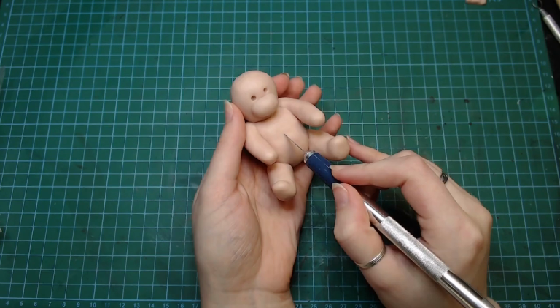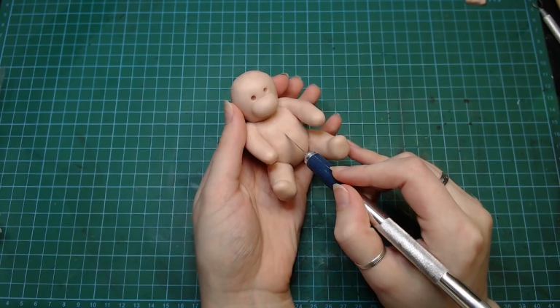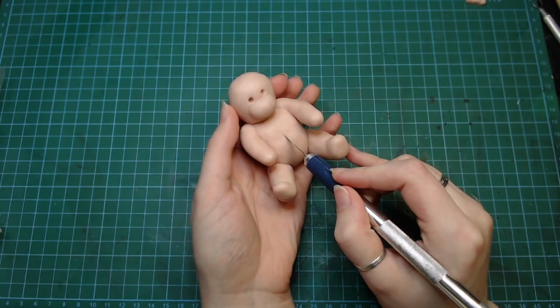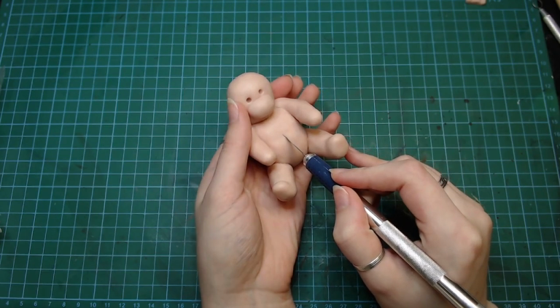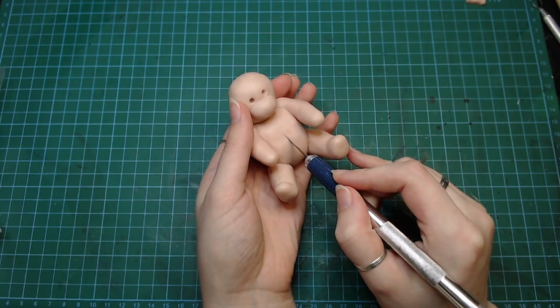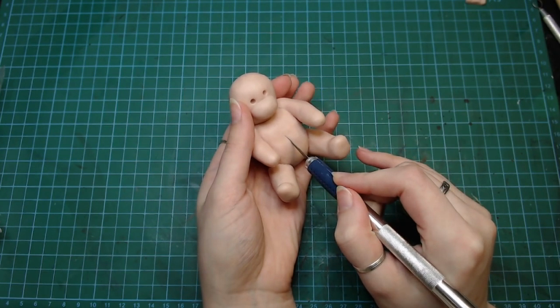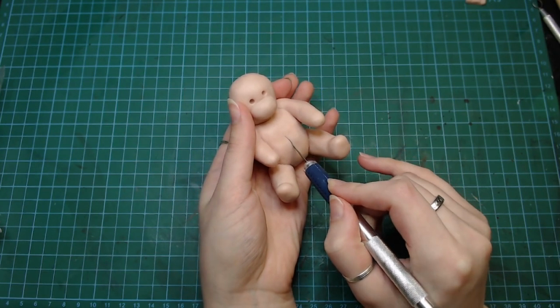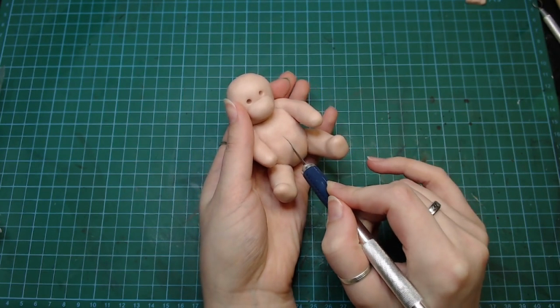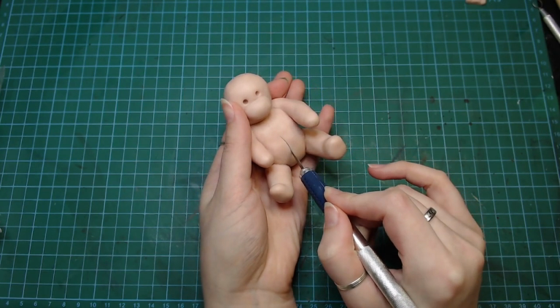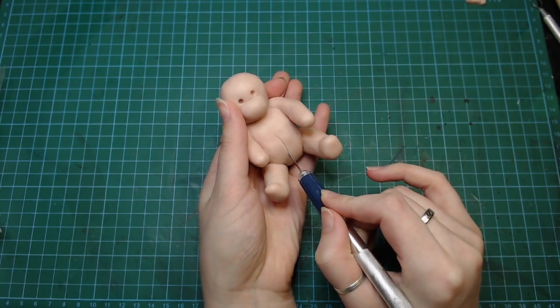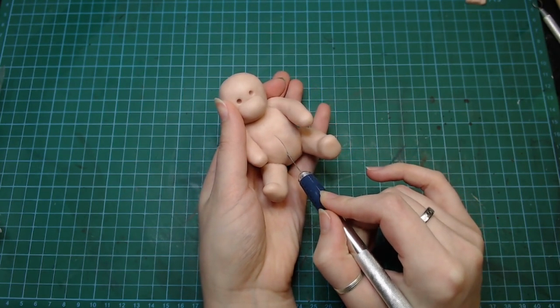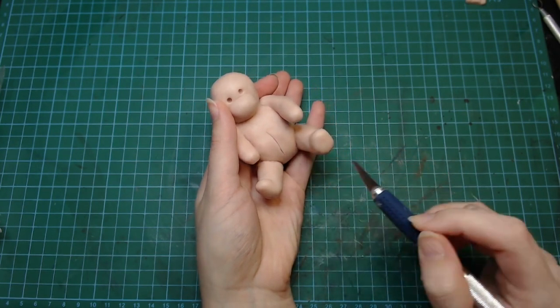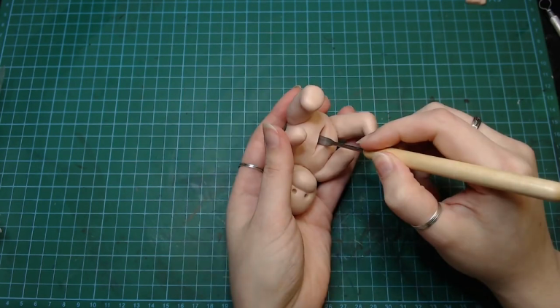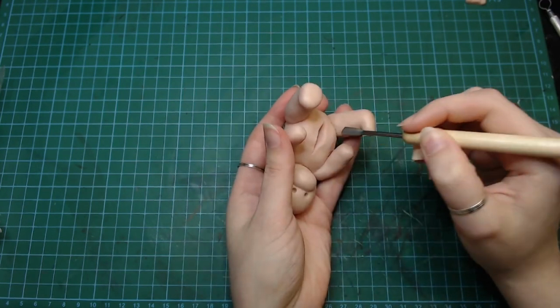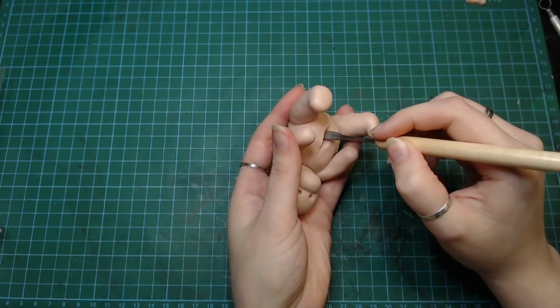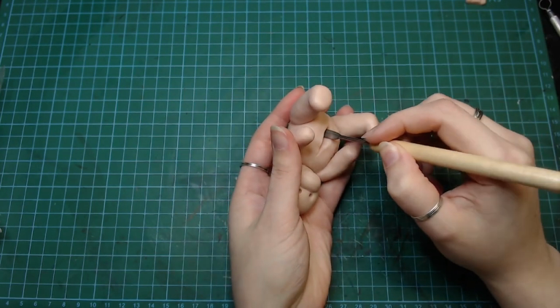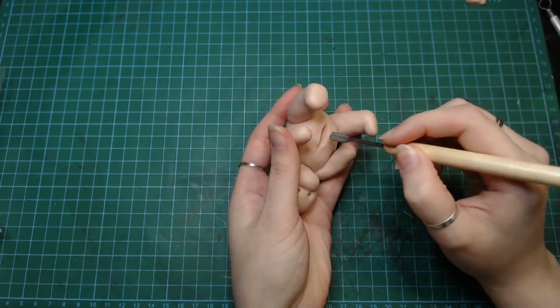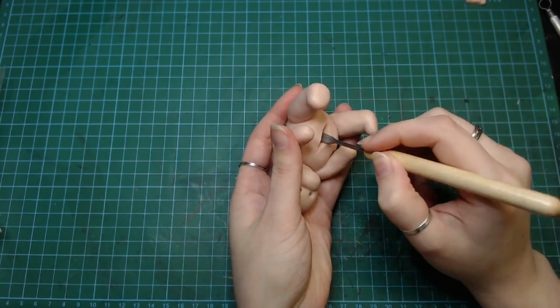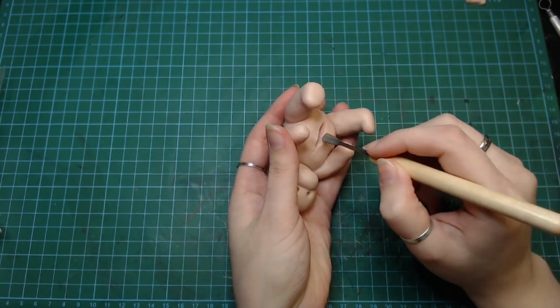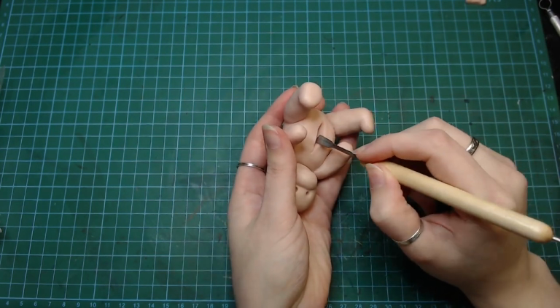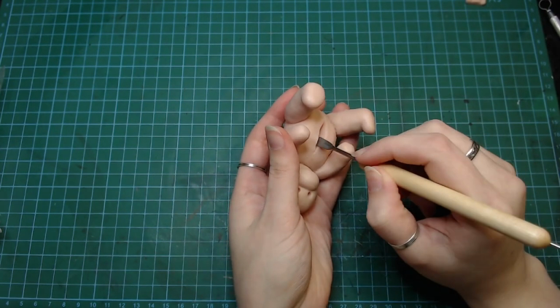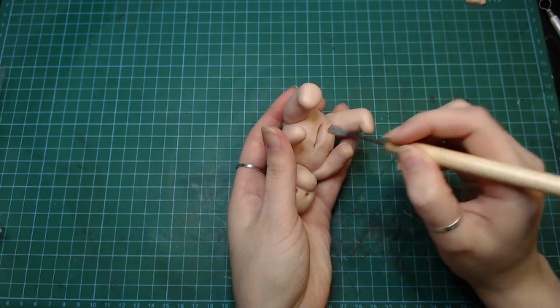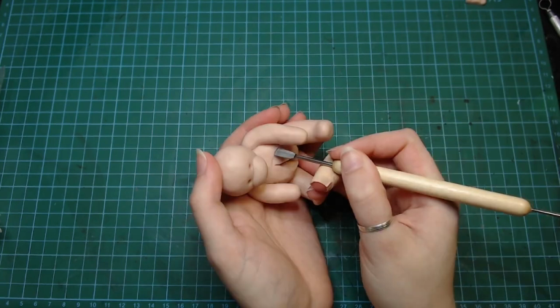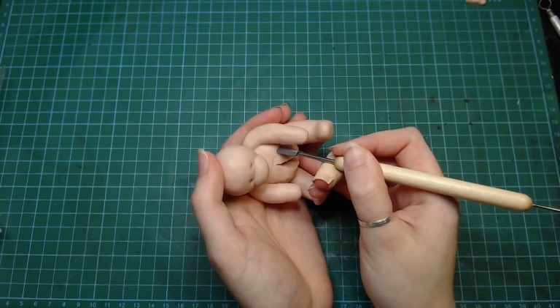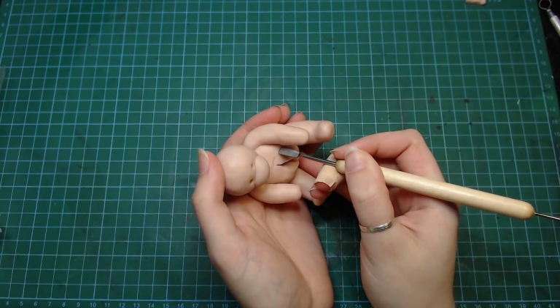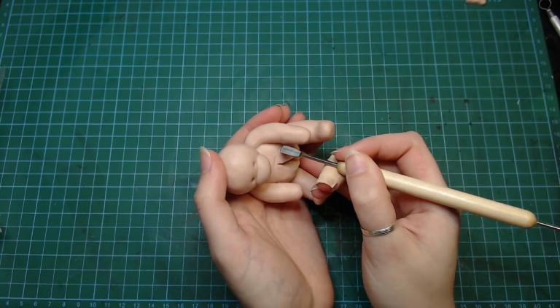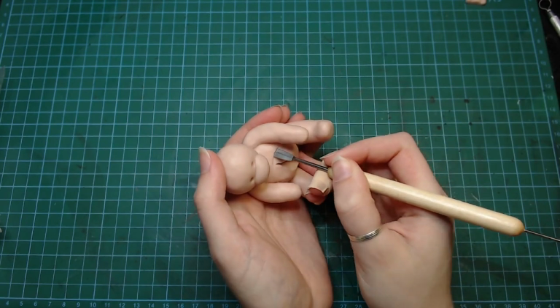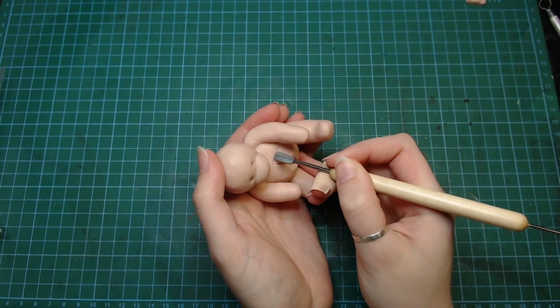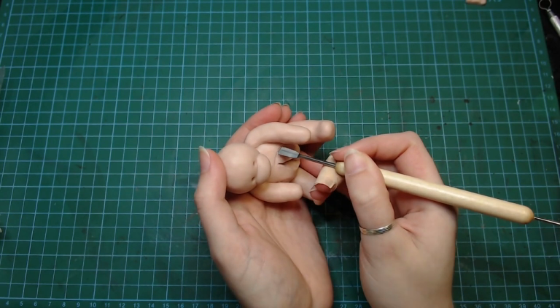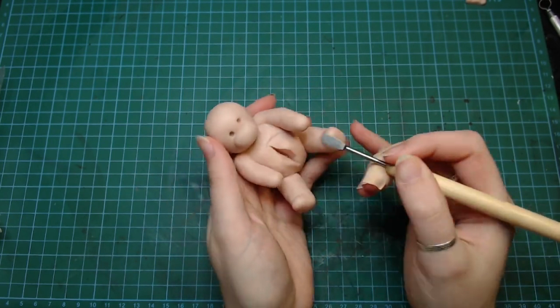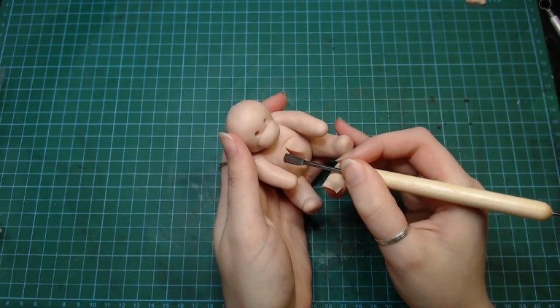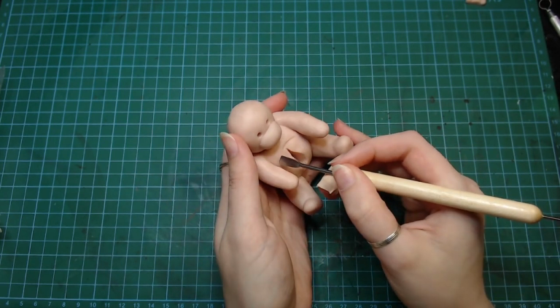I fattened the little guy up a bit and cut the stomach open. The color of the clay here is really not doing me any favors.